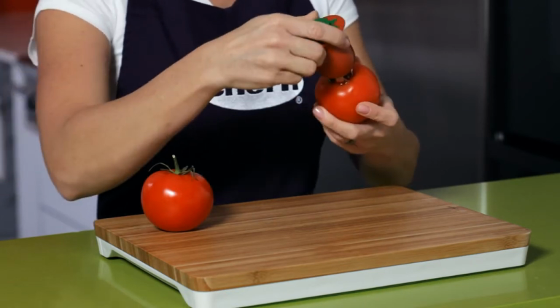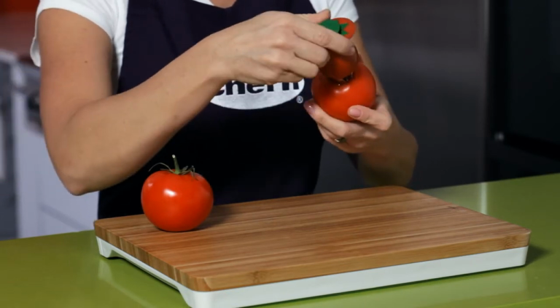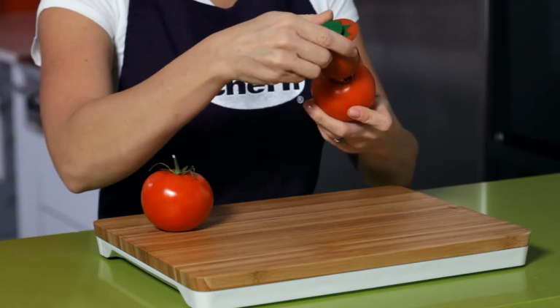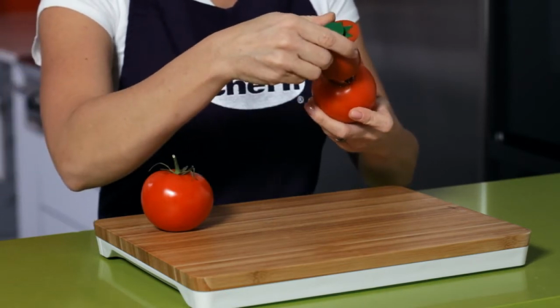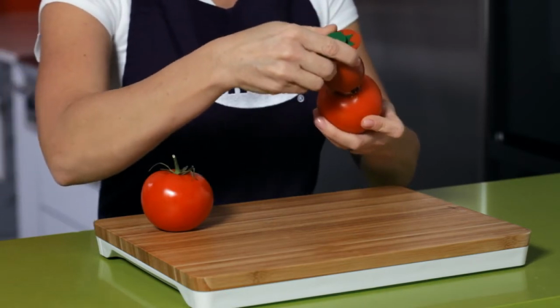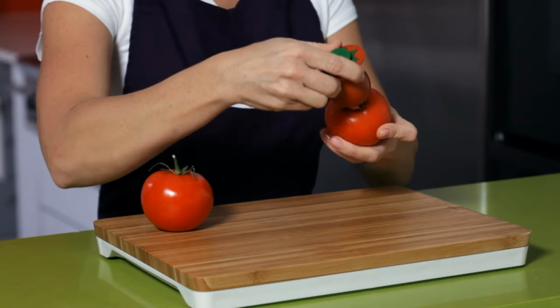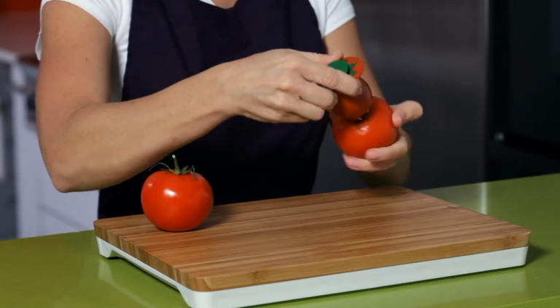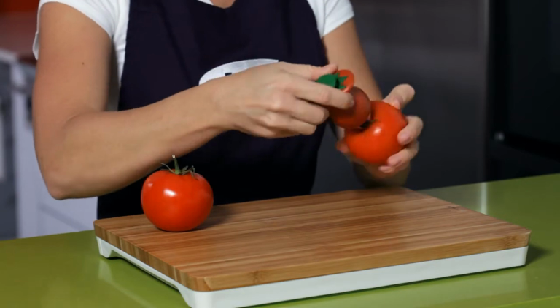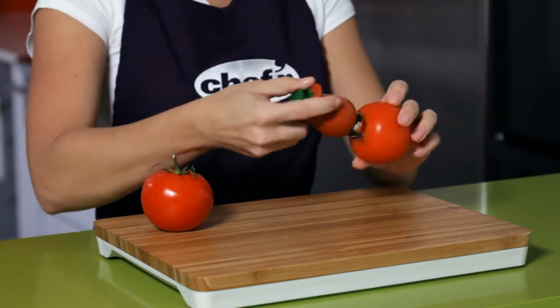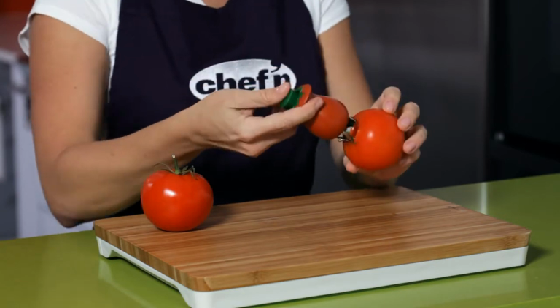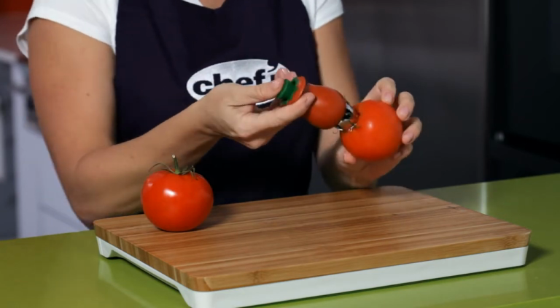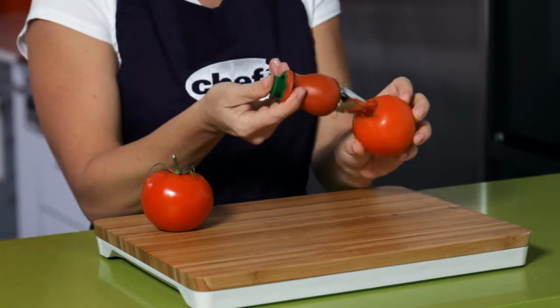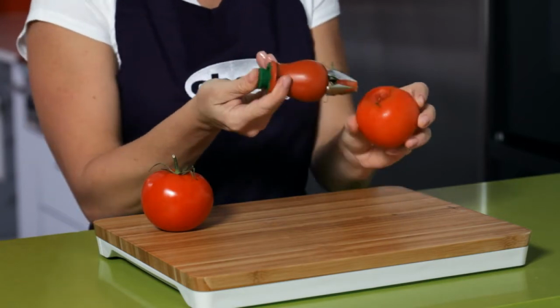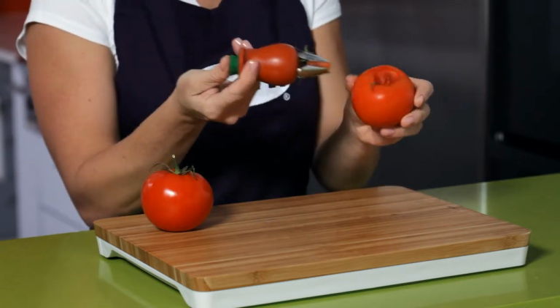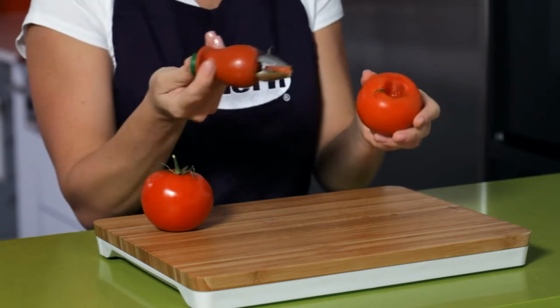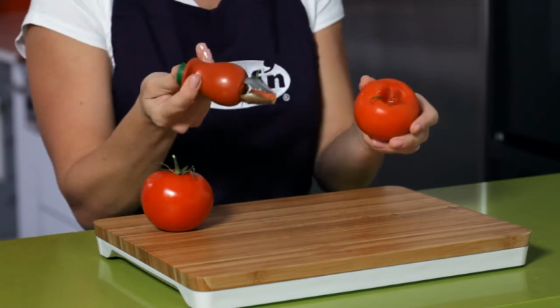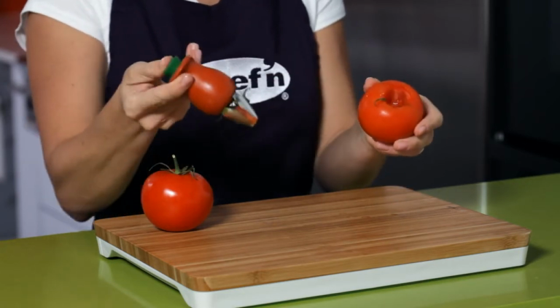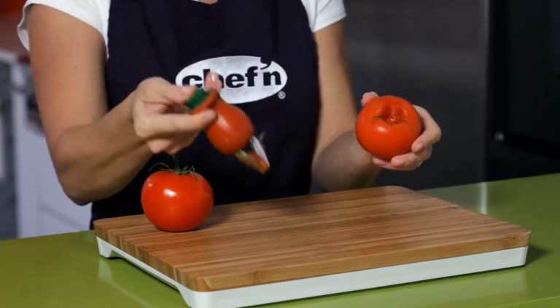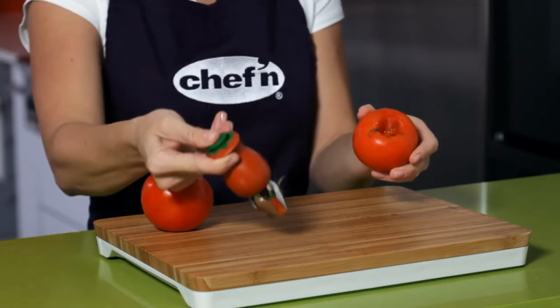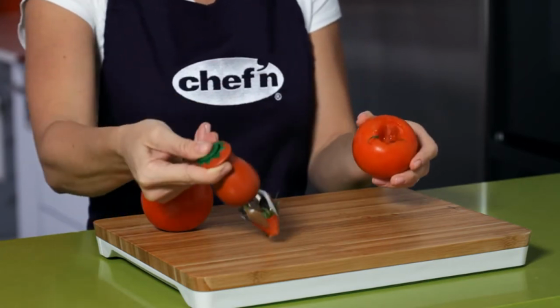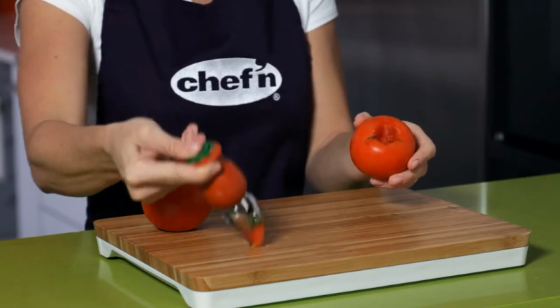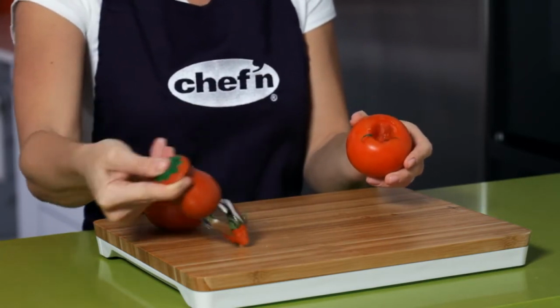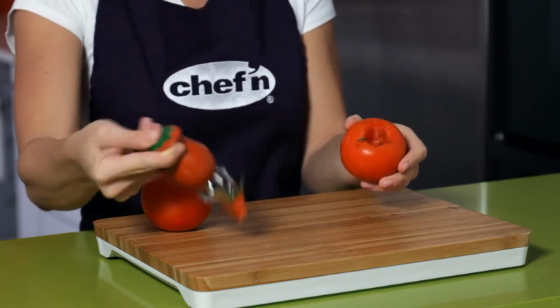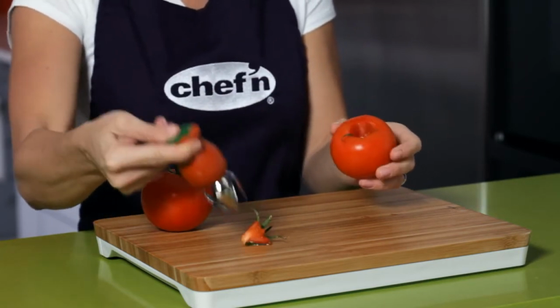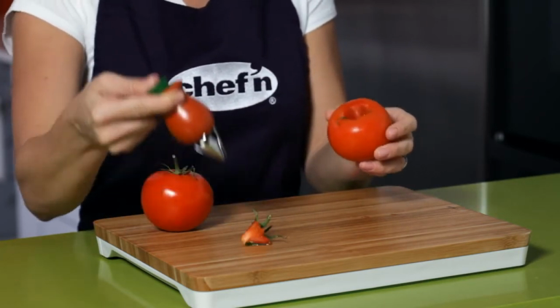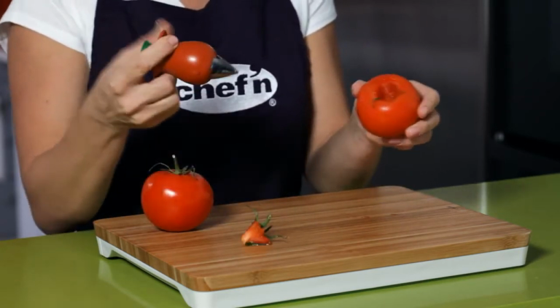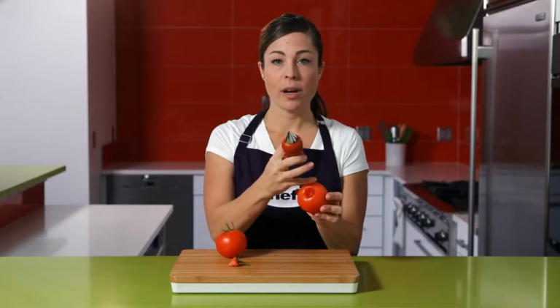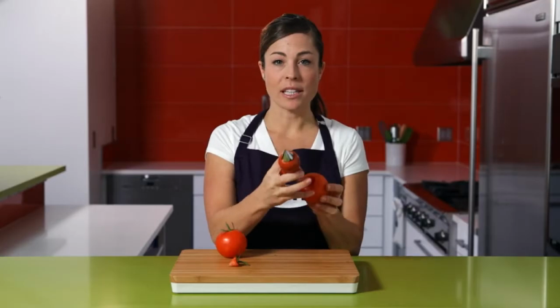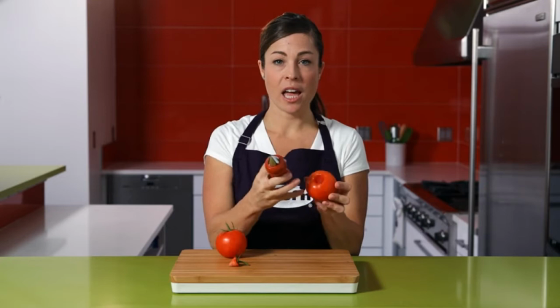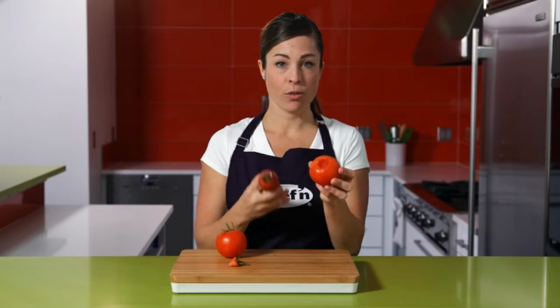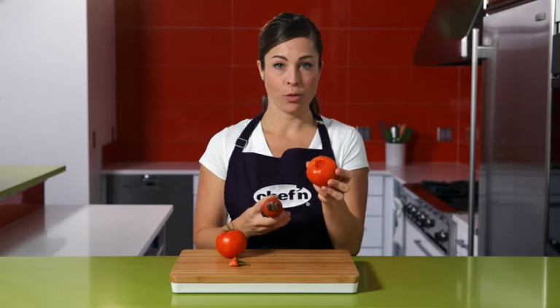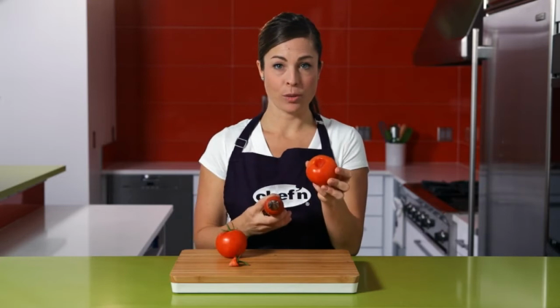Release the button and twist, and out comes your core, easily and without wasting any of the fruit.